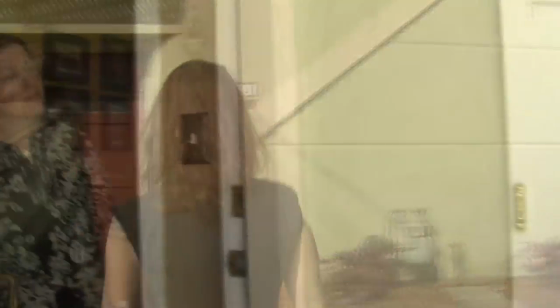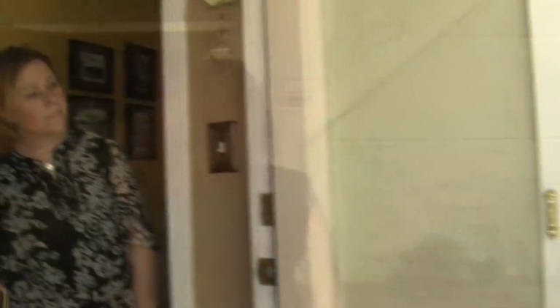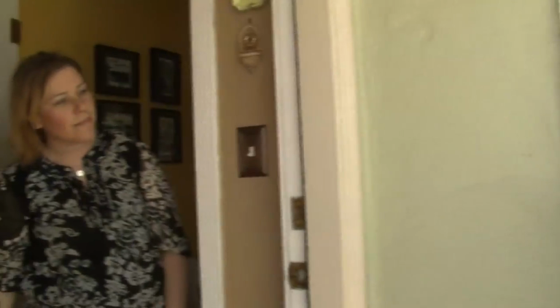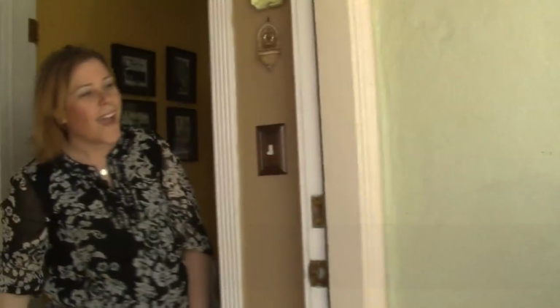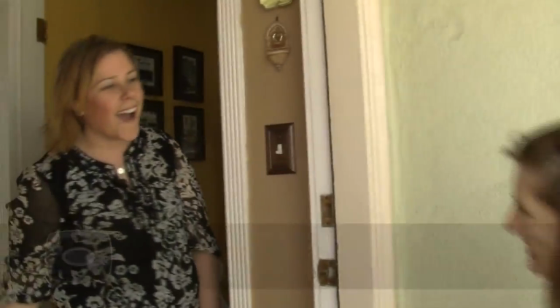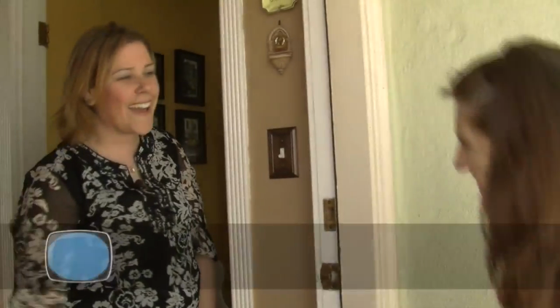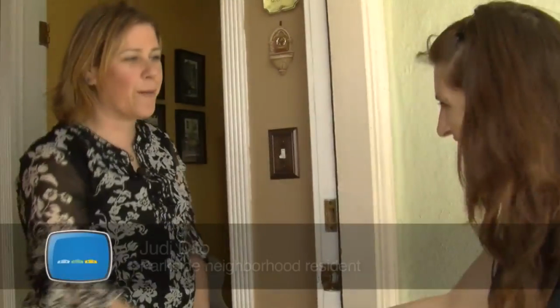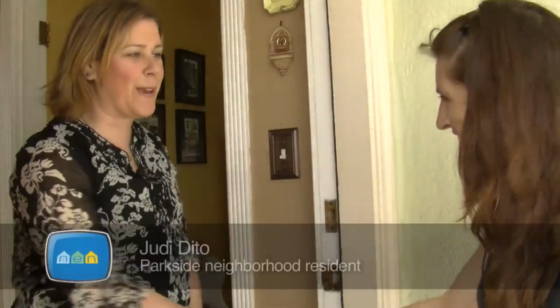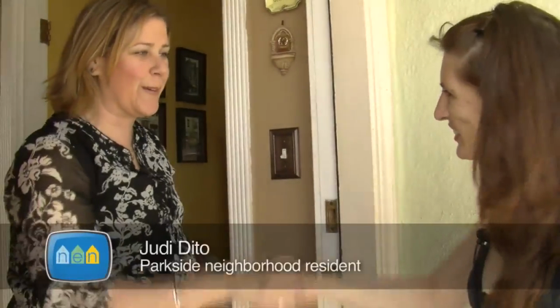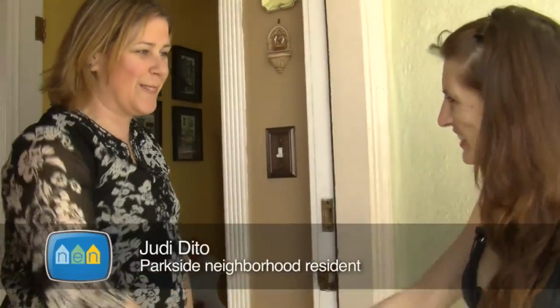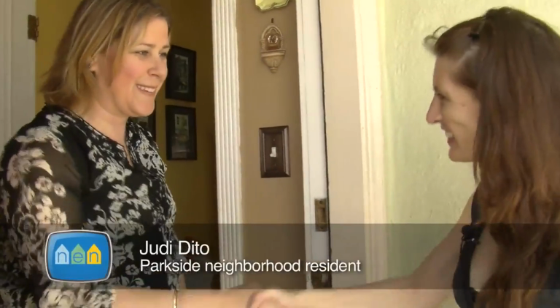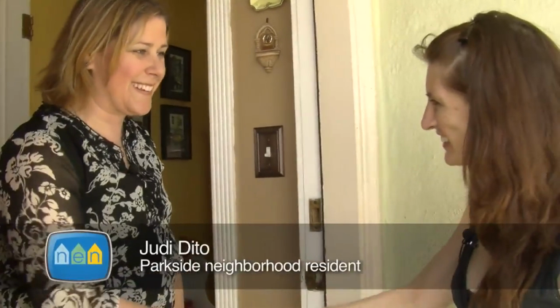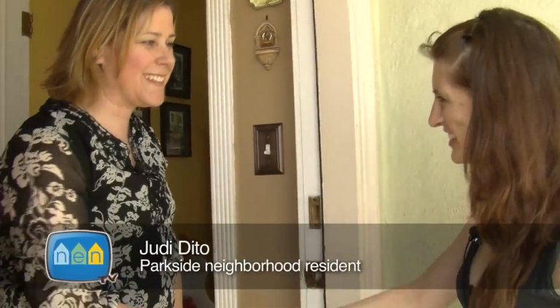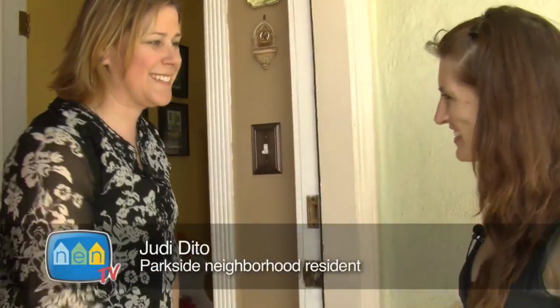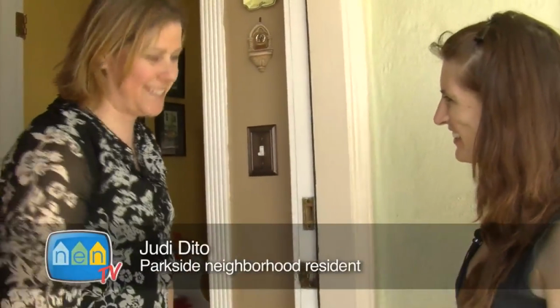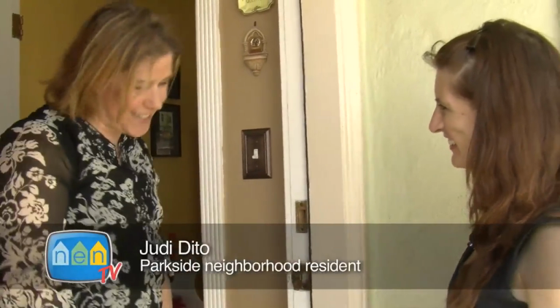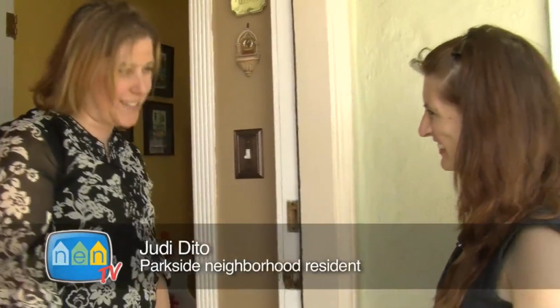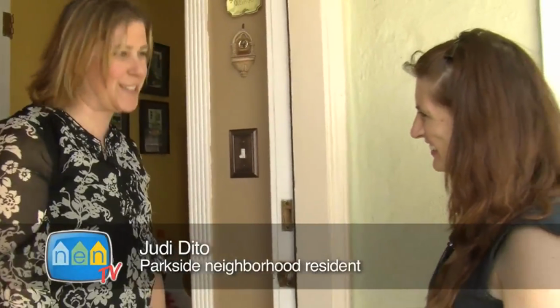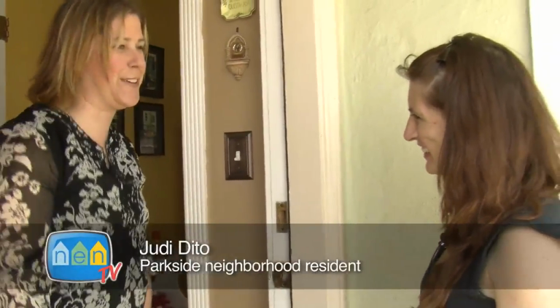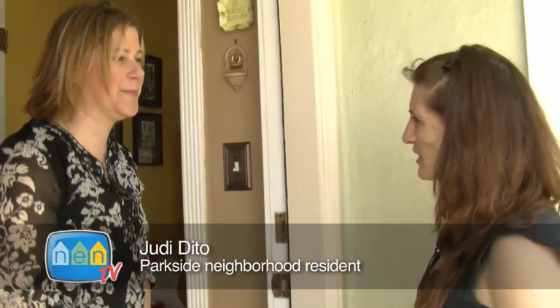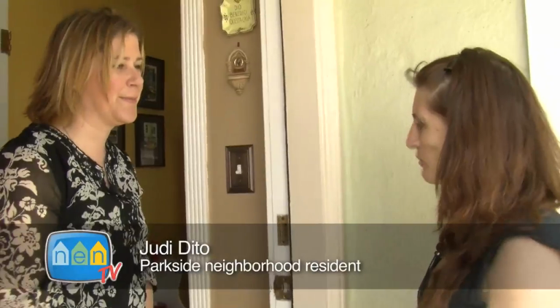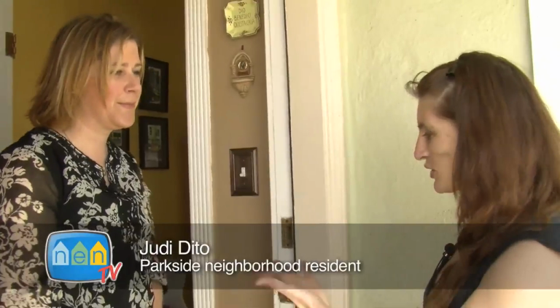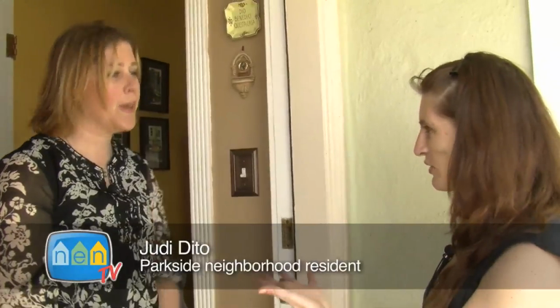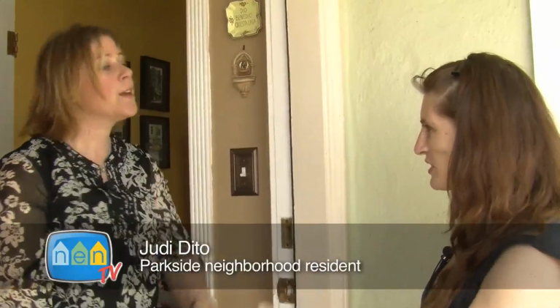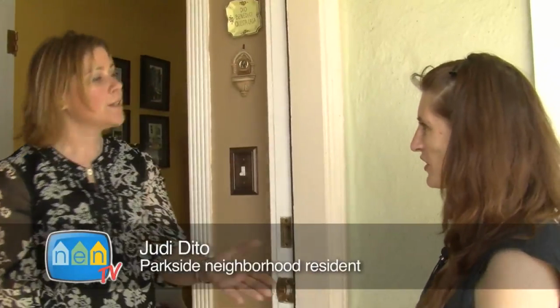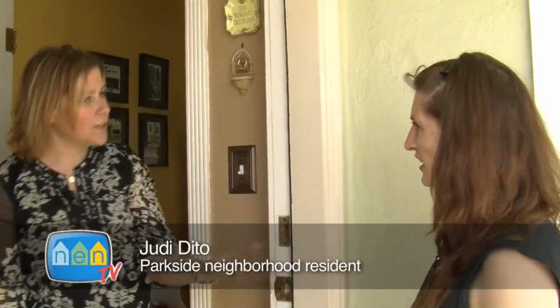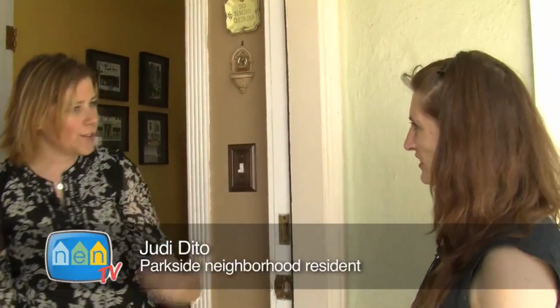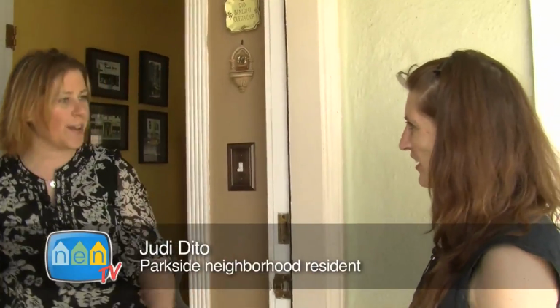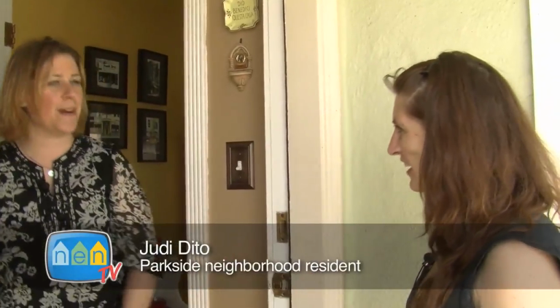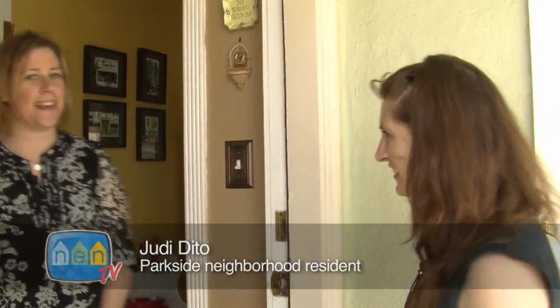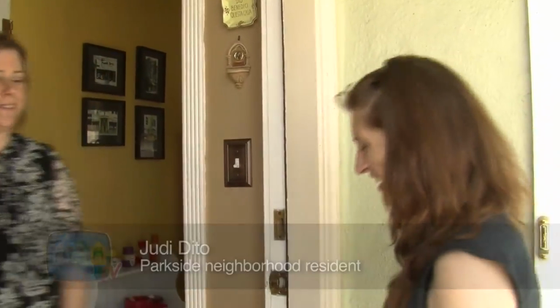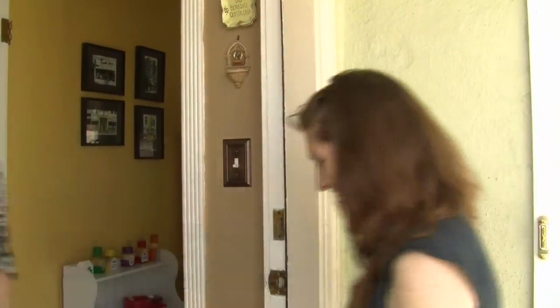Hi Judy! Hi, how are you? Good, good to see you. Good to see you too. Do you want to show us your kit? Sure, come on in. Alright.